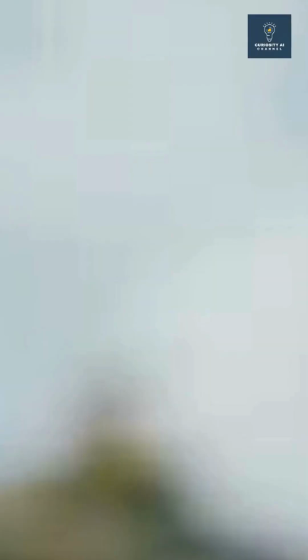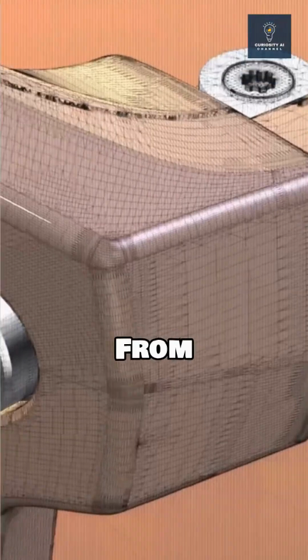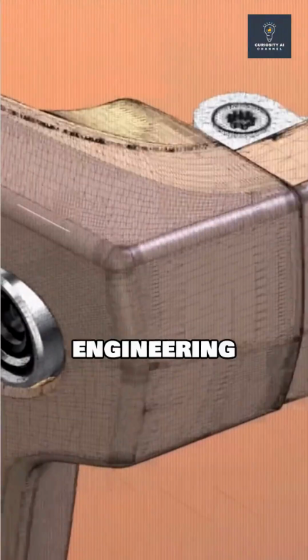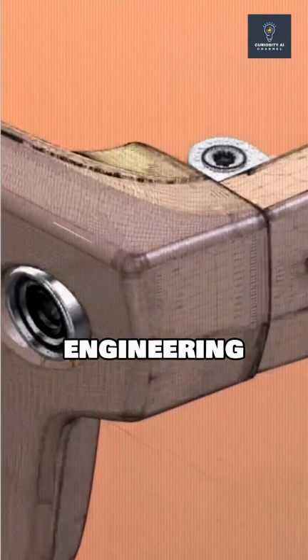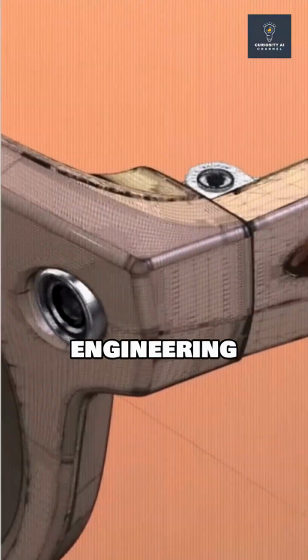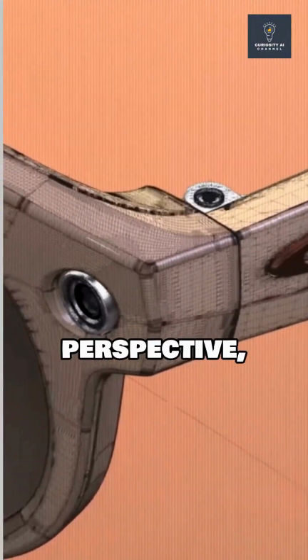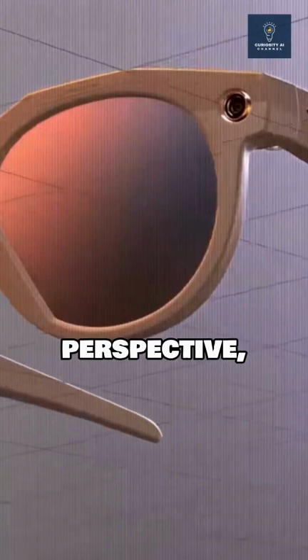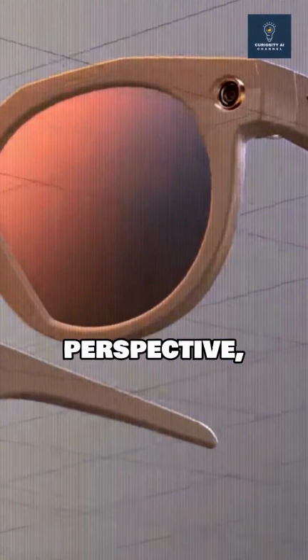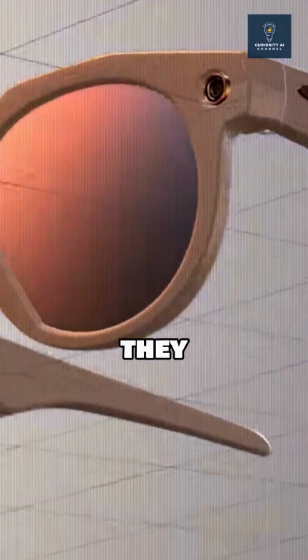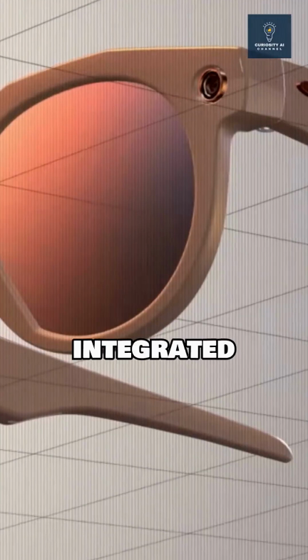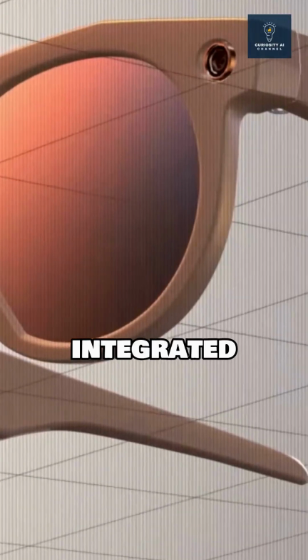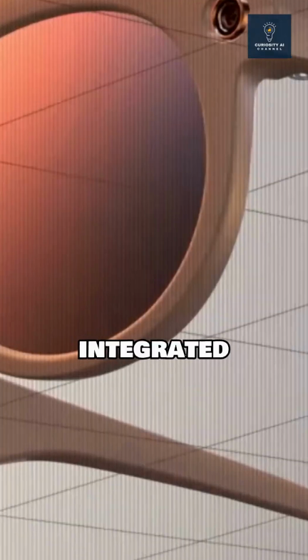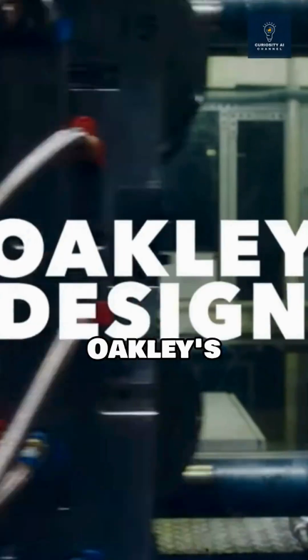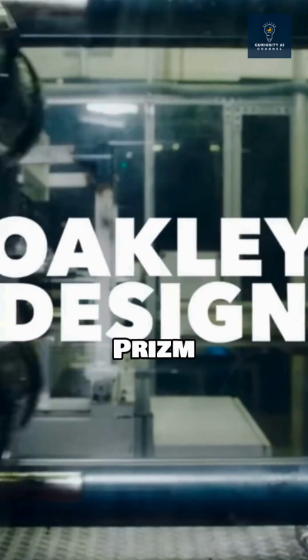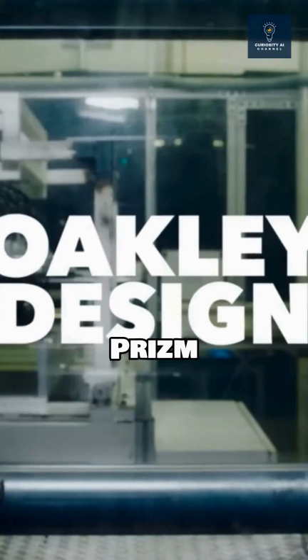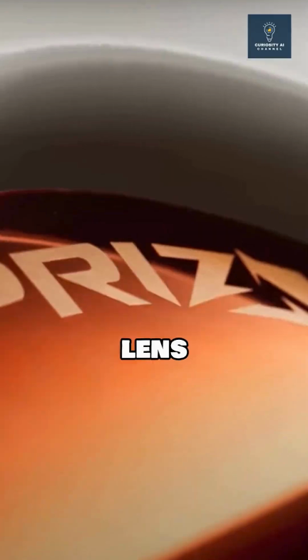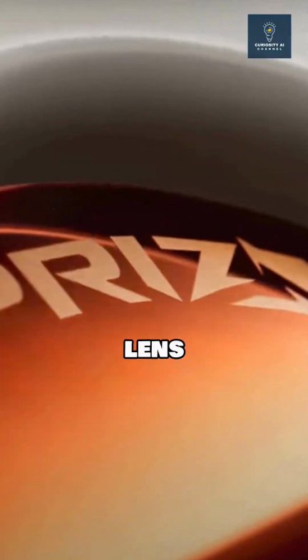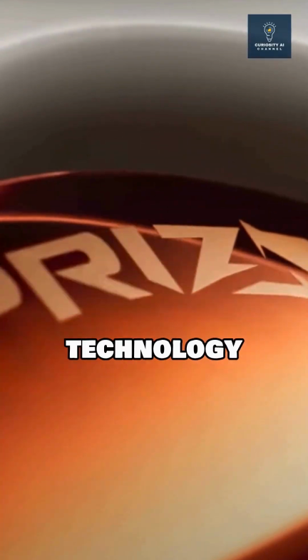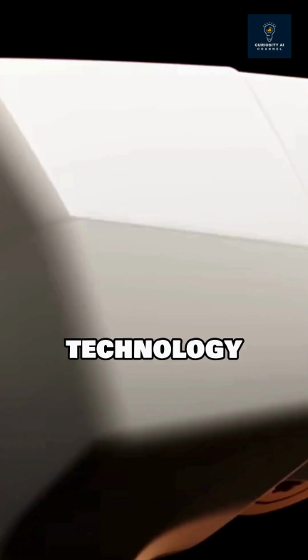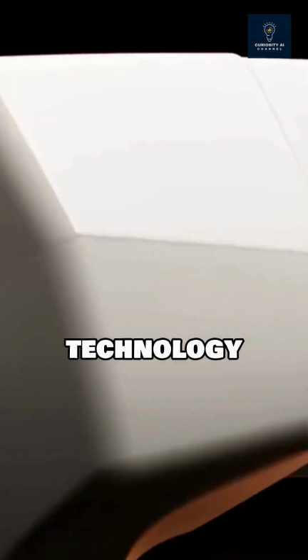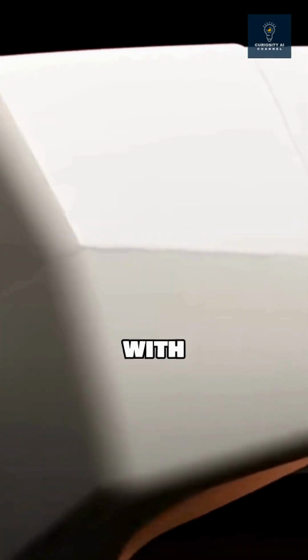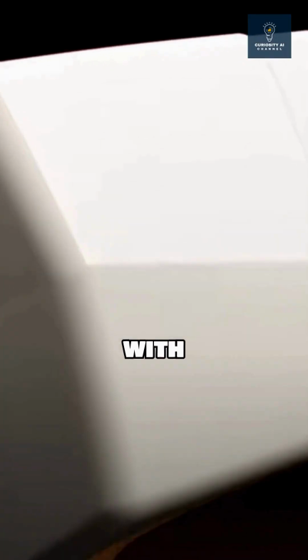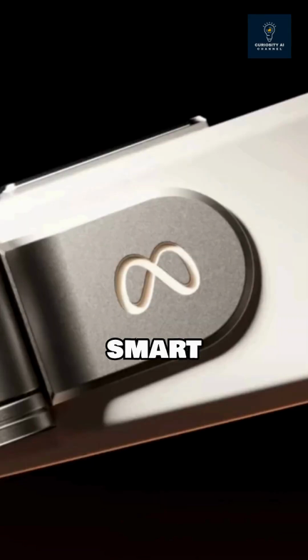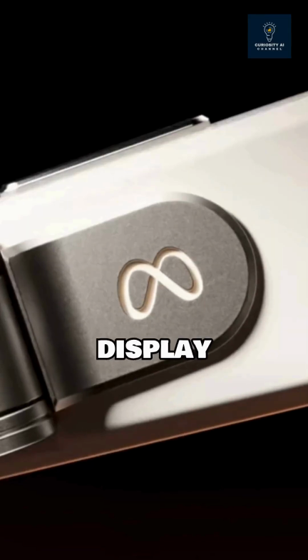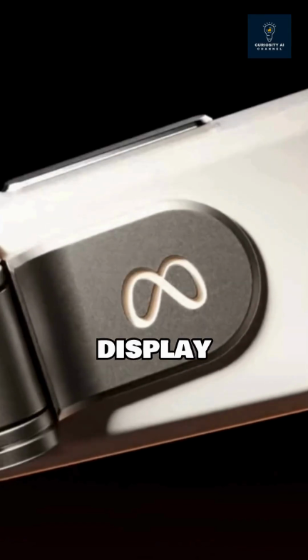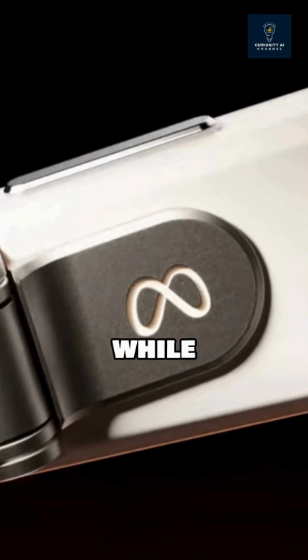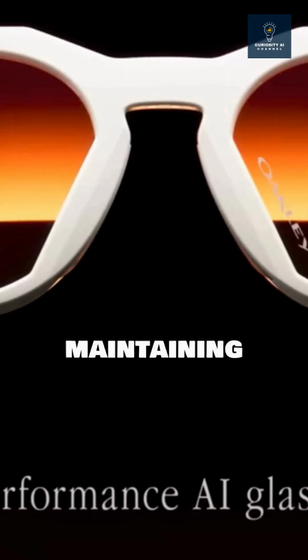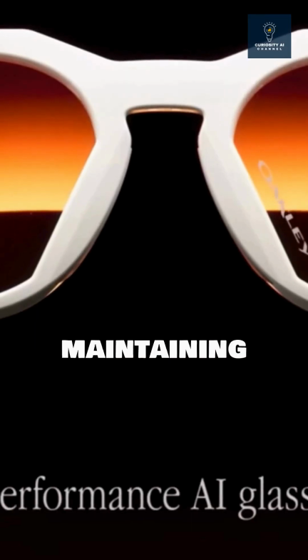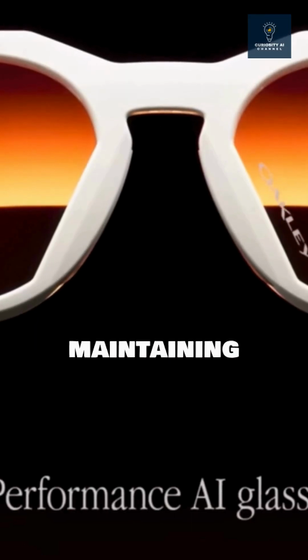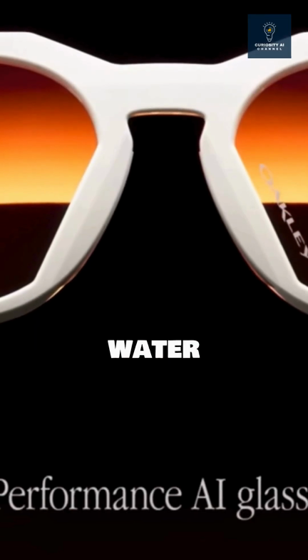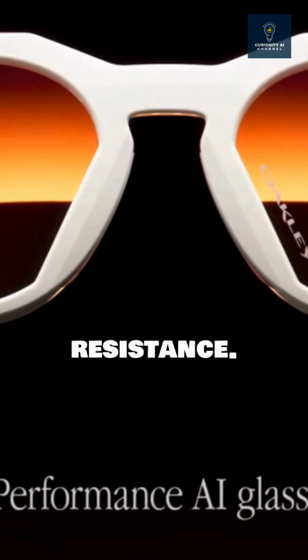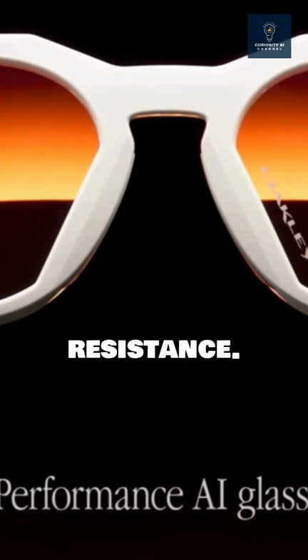From an engineering perspective, they integrated Oakley's Prism Lens technology with a smart display while maintaining water resistance.